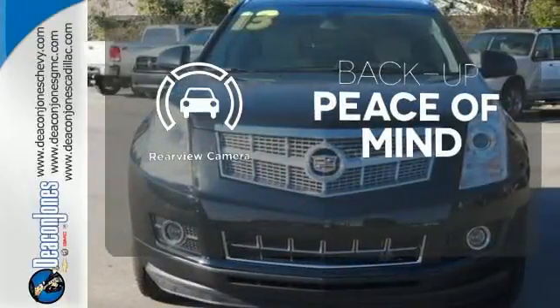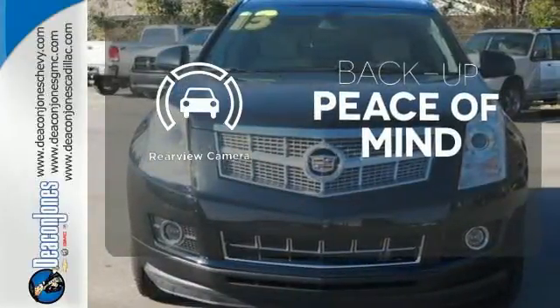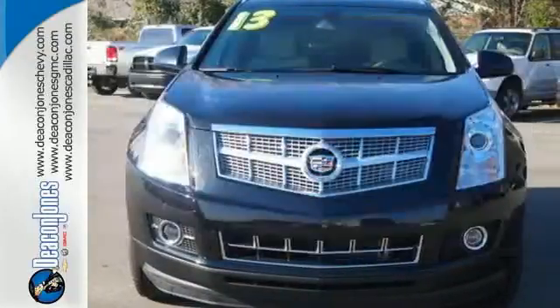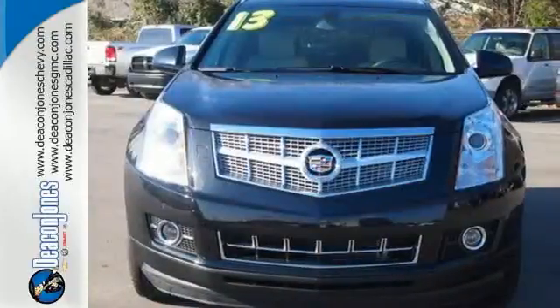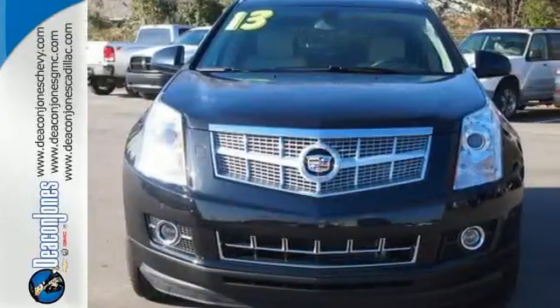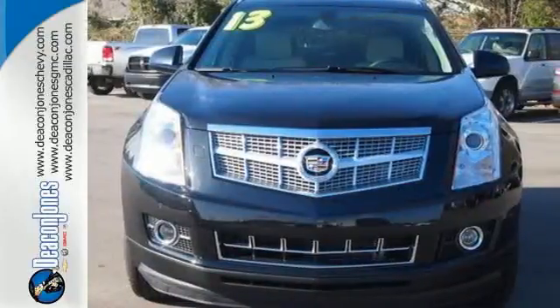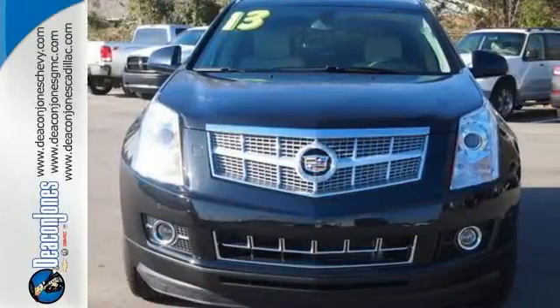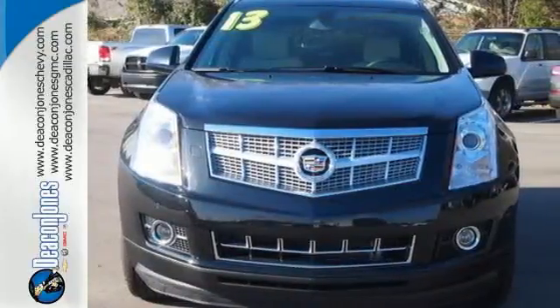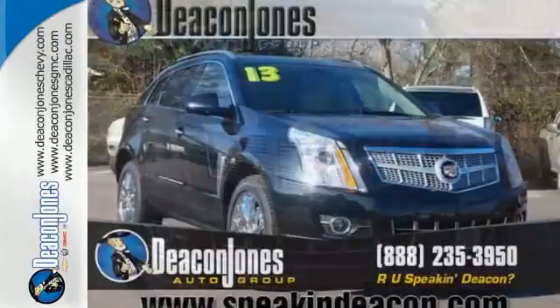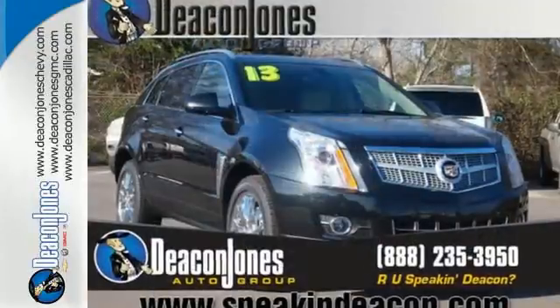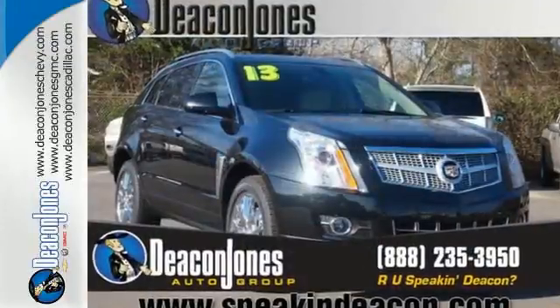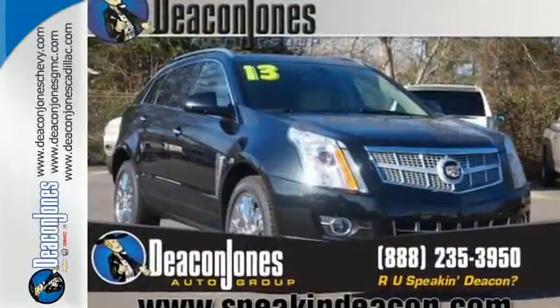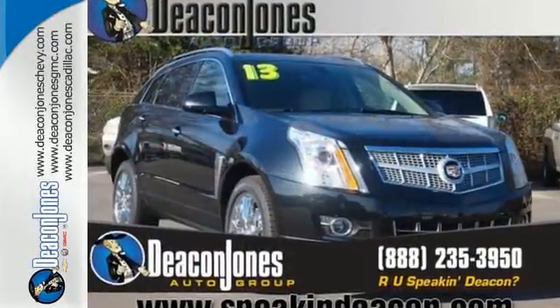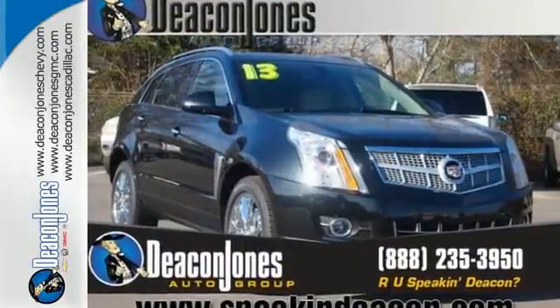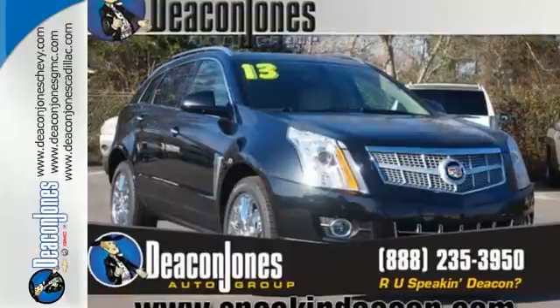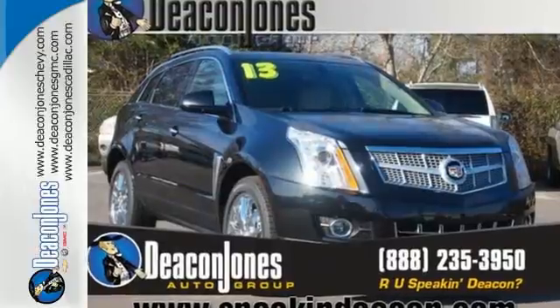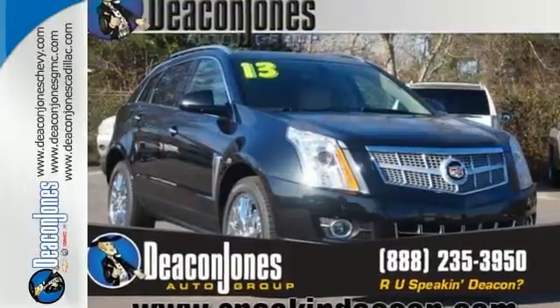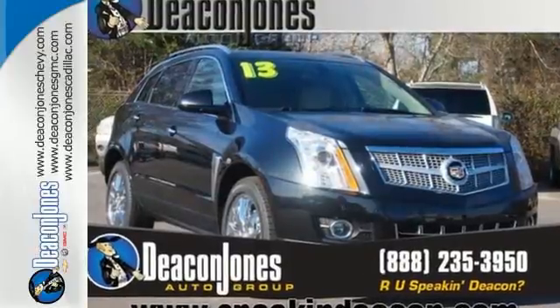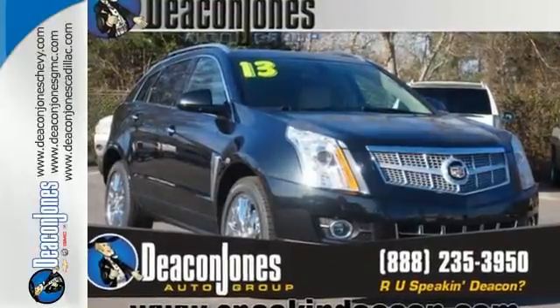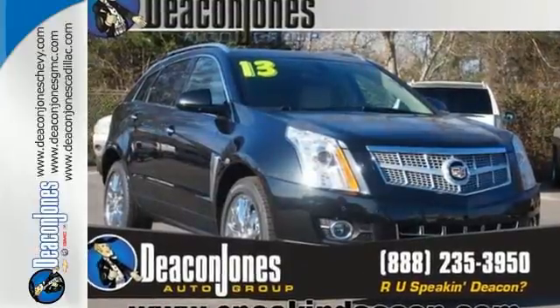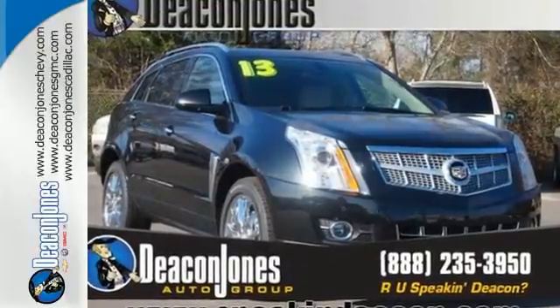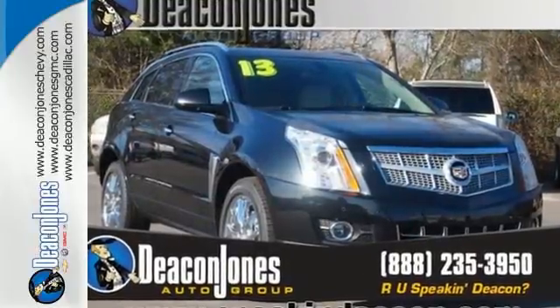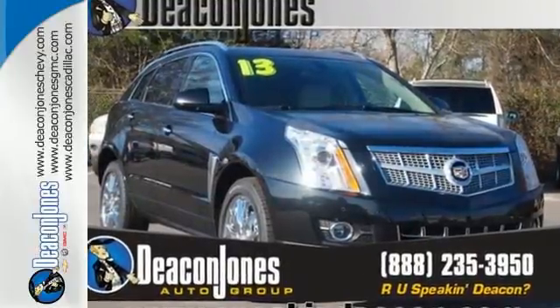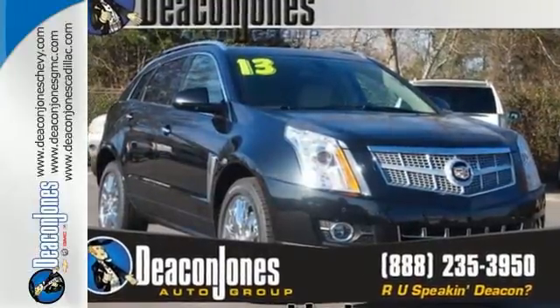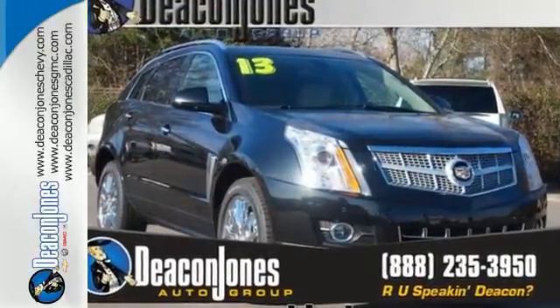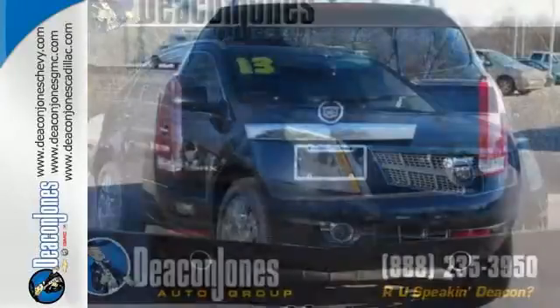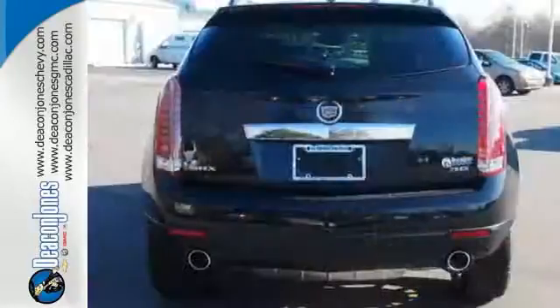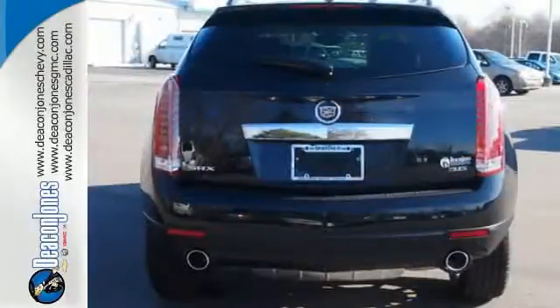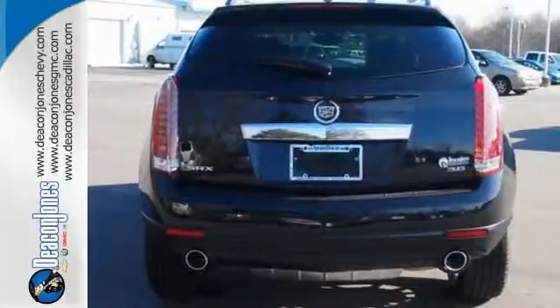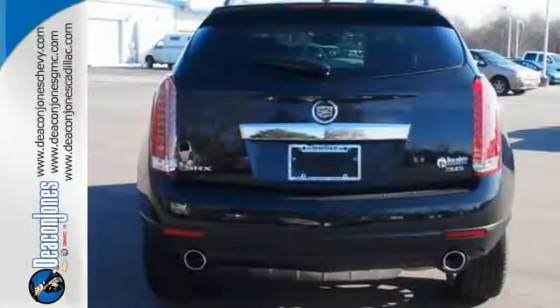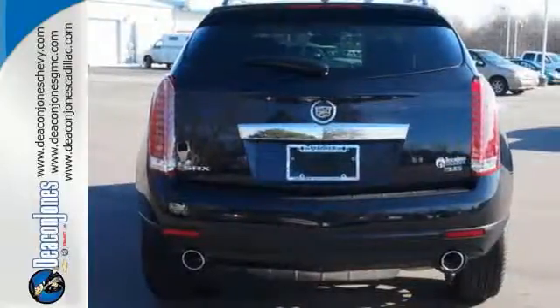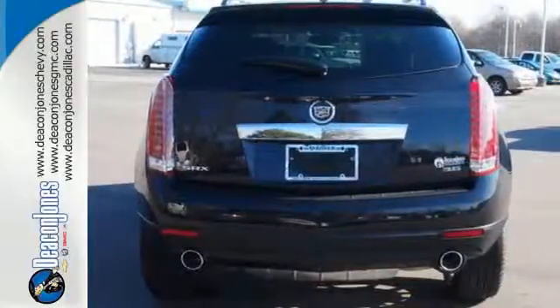Luxury in a crossover? Sure! Blend that with a grand user experience and you've got the perfect crossover SUV. See you today!